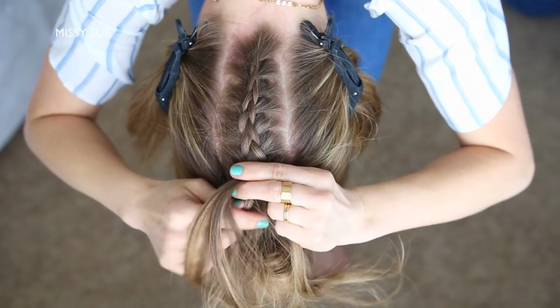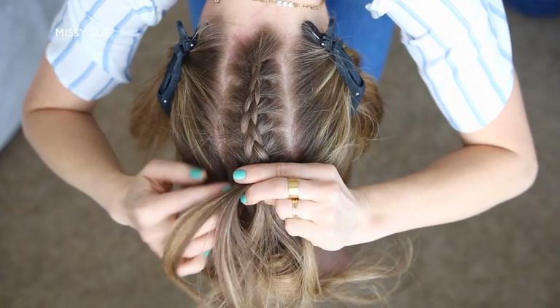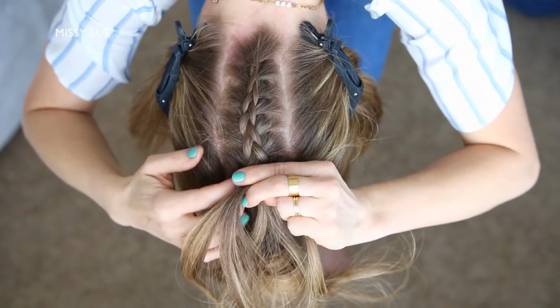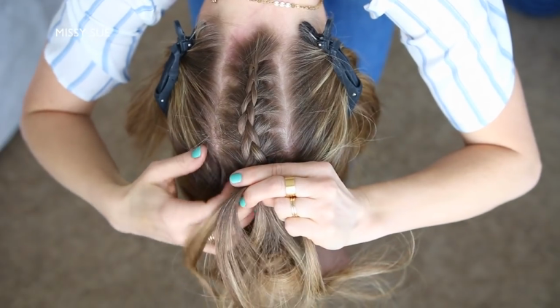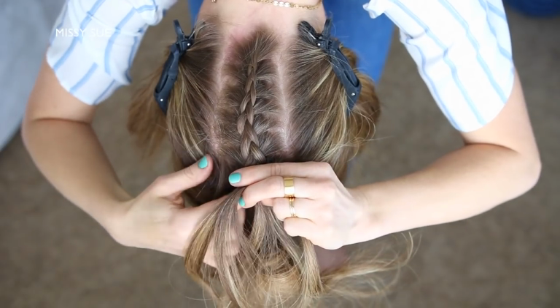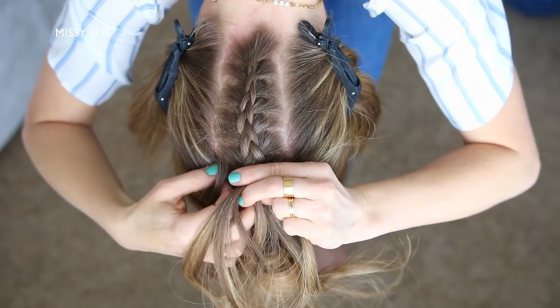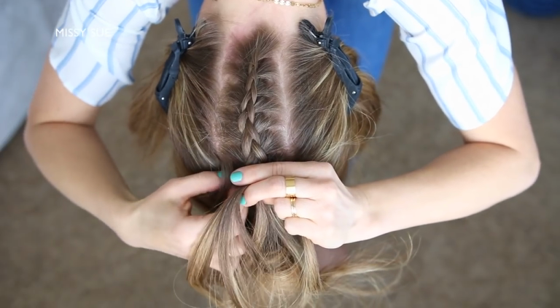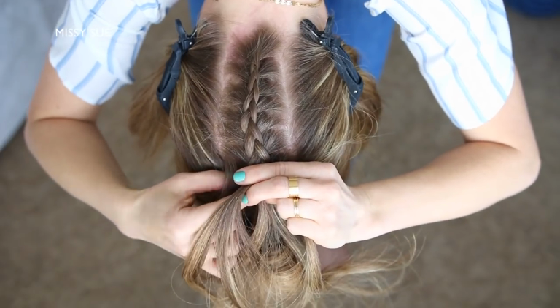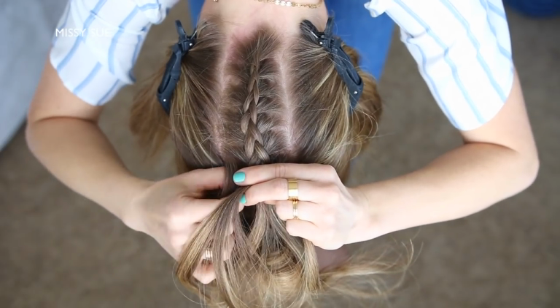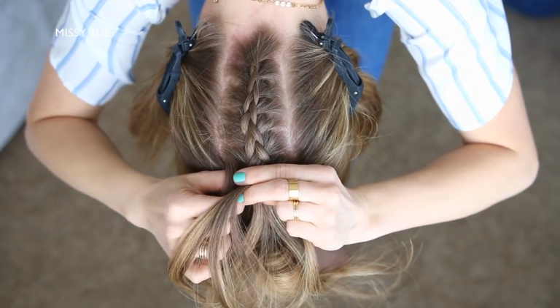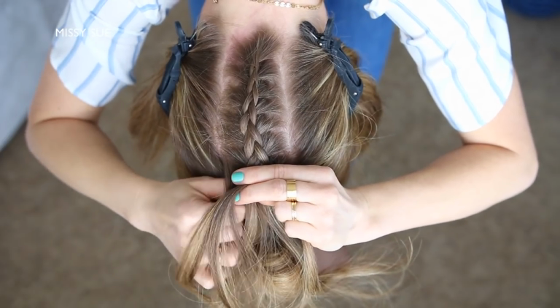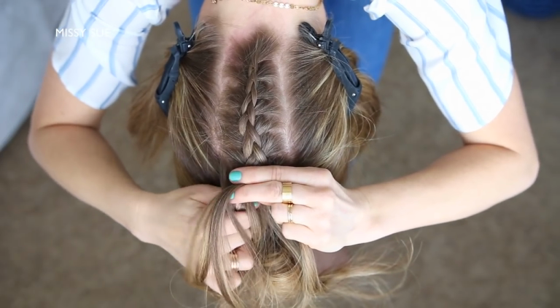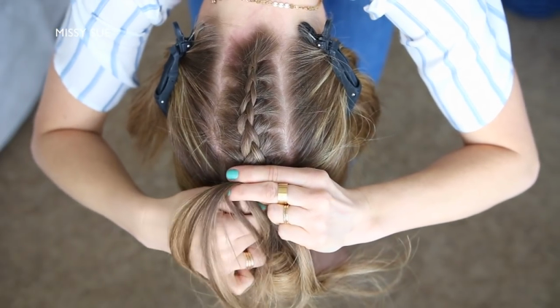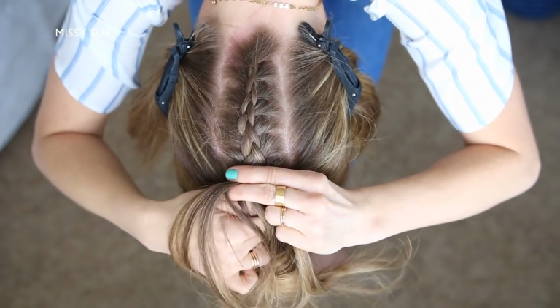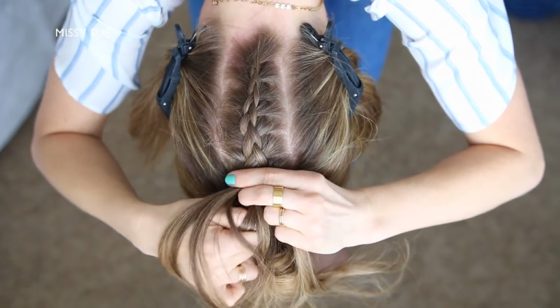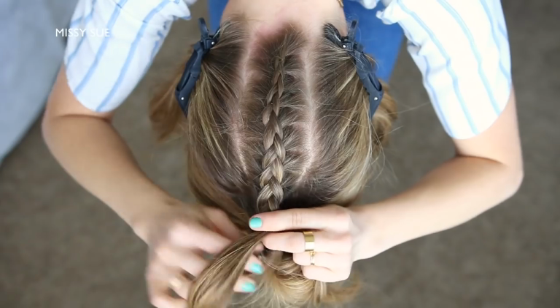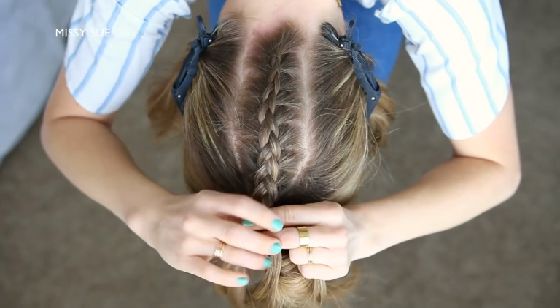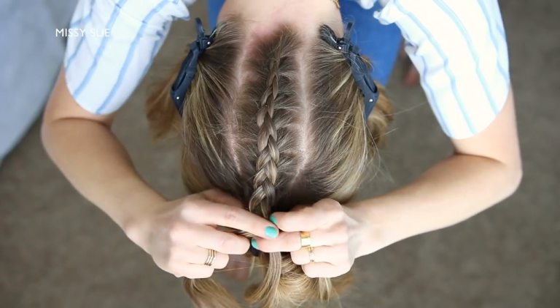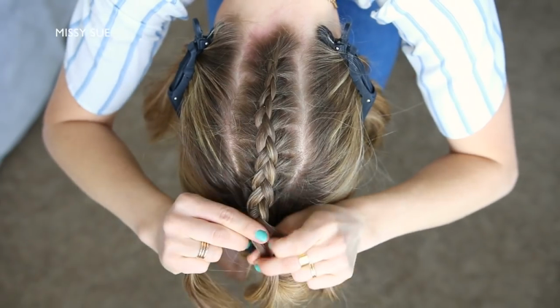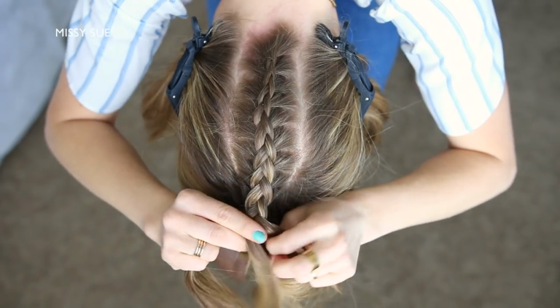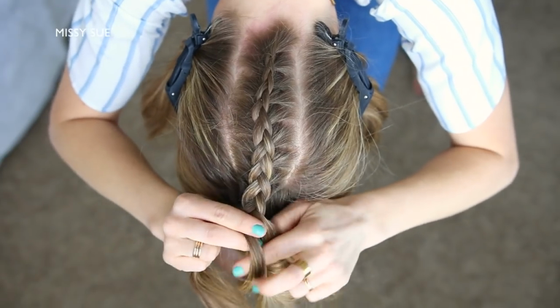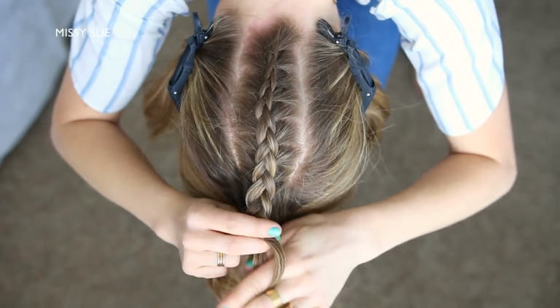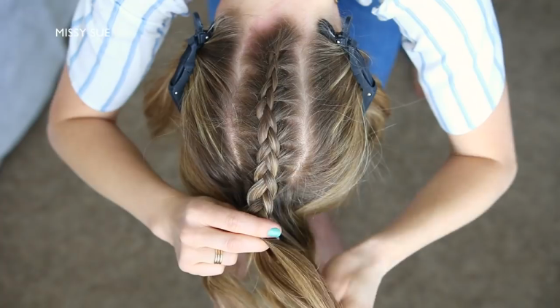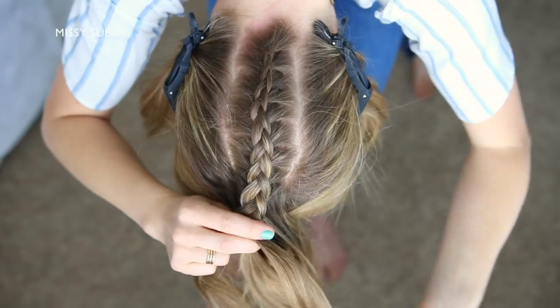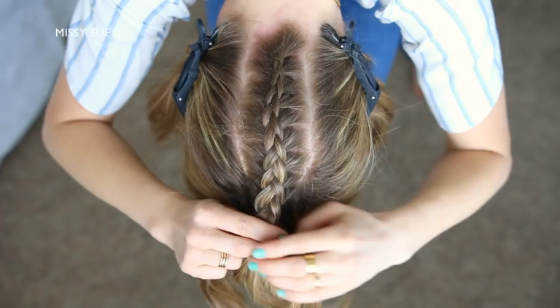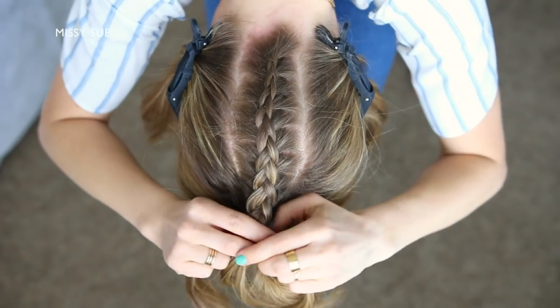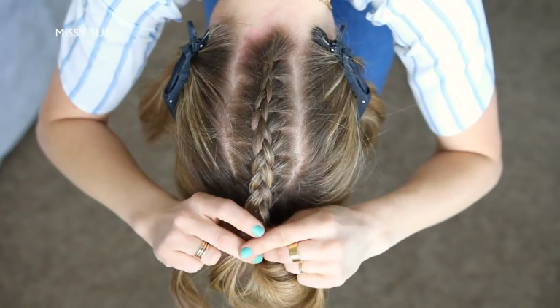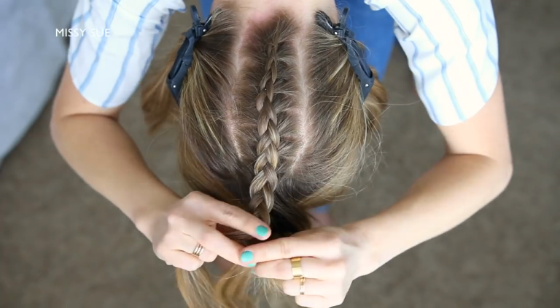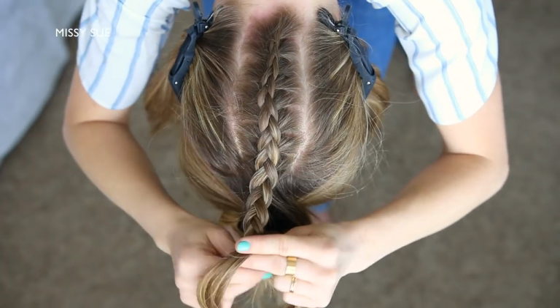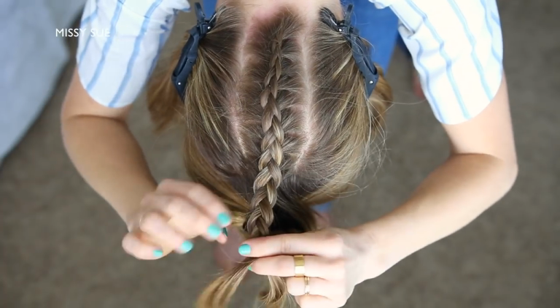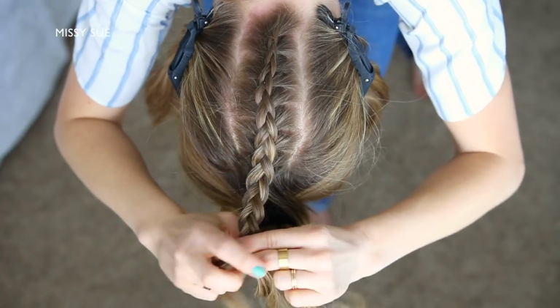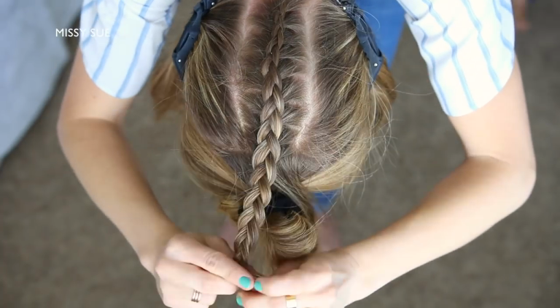Now I'm going to stop adding in new sections to the braid and just continue the braid a little further down, then slide a bobby pin over the bottom.